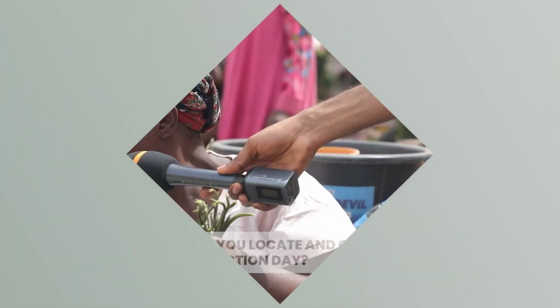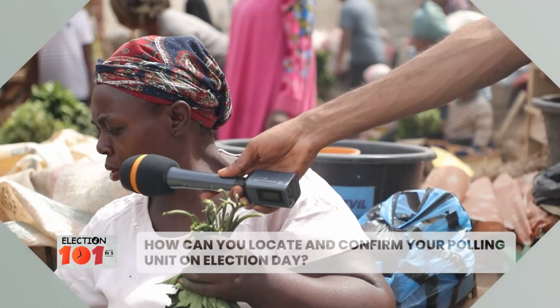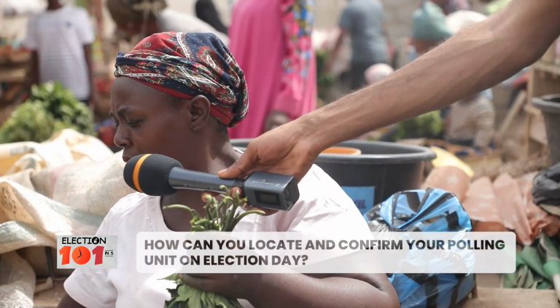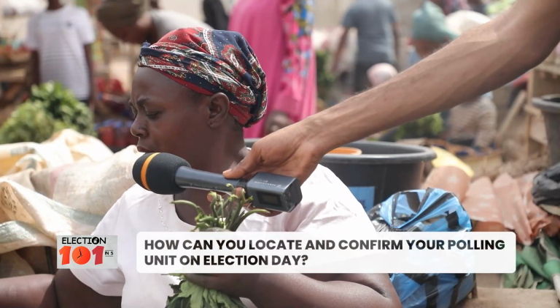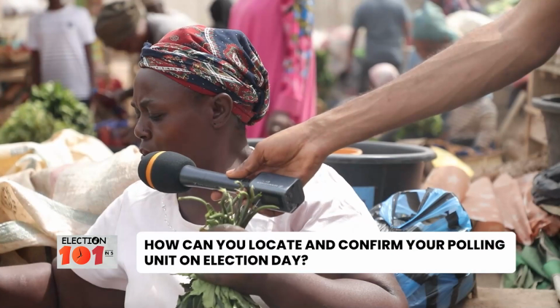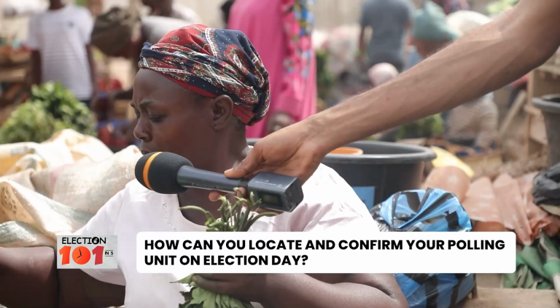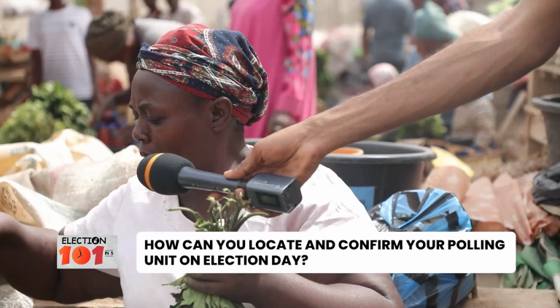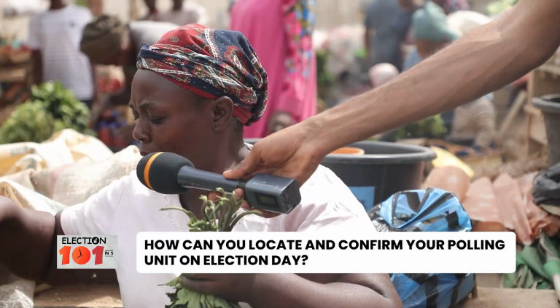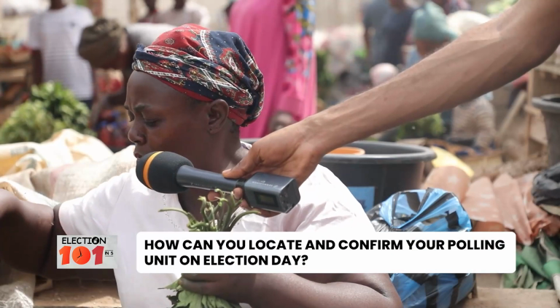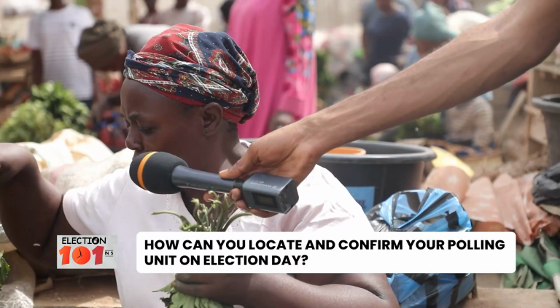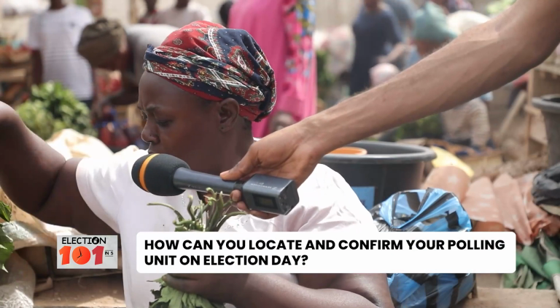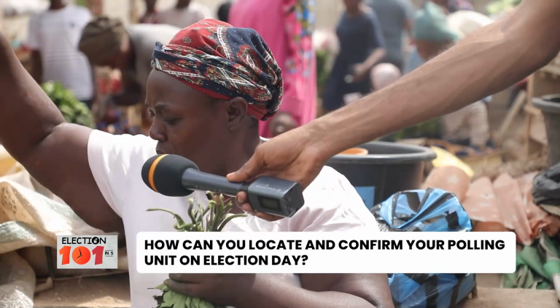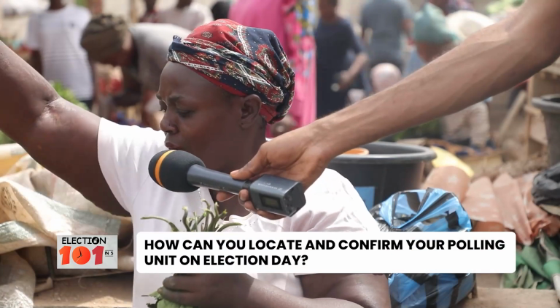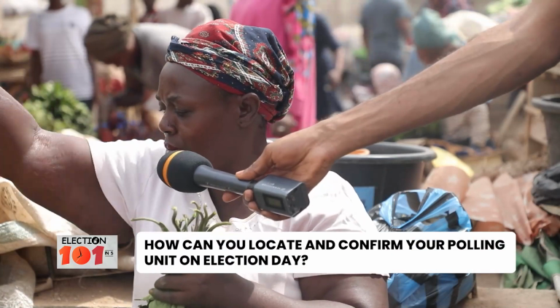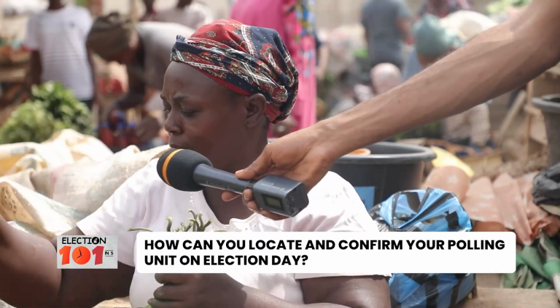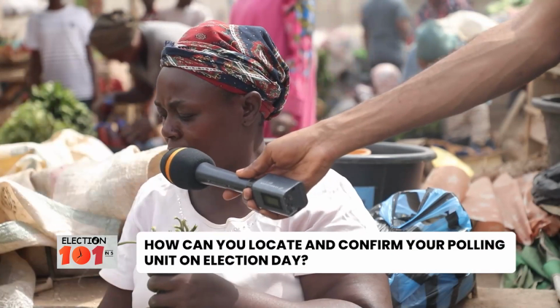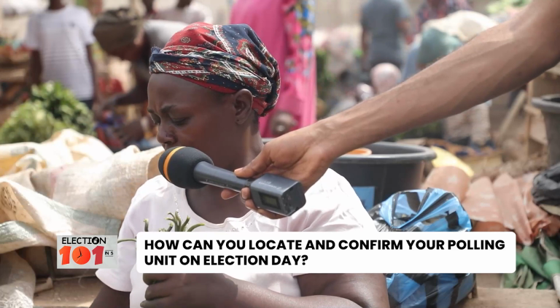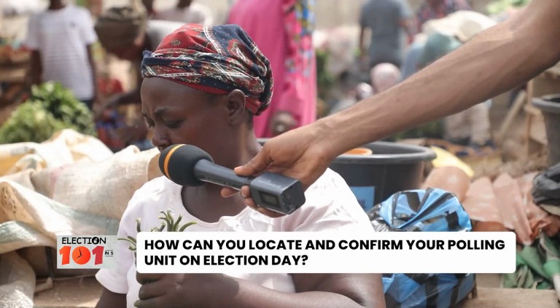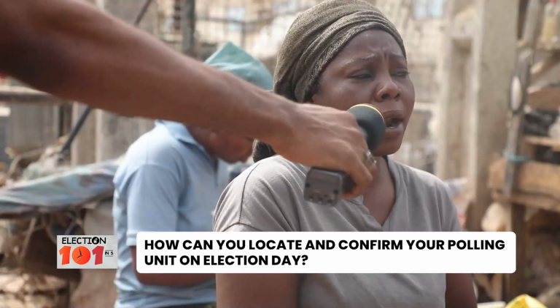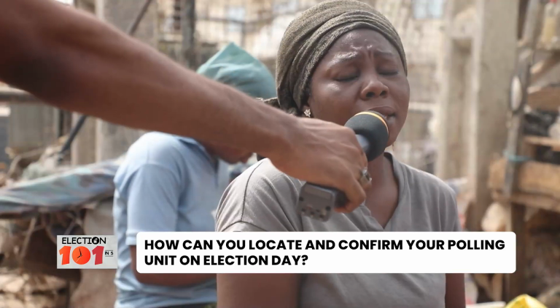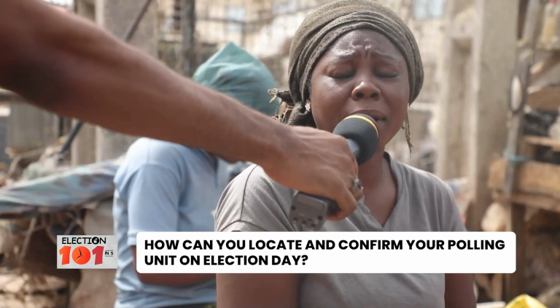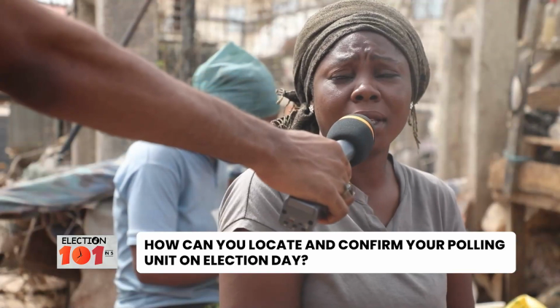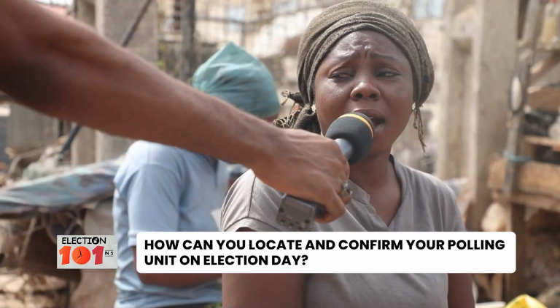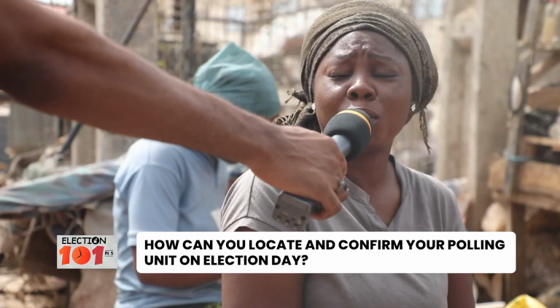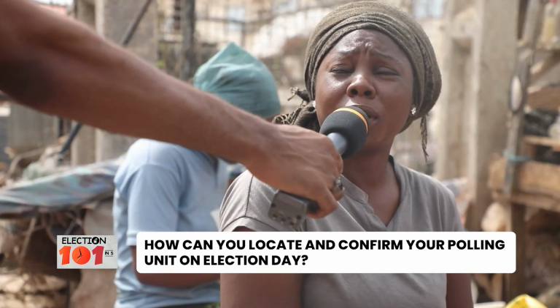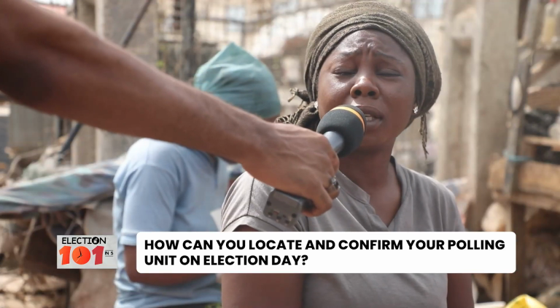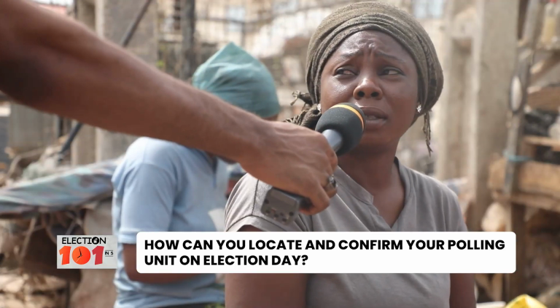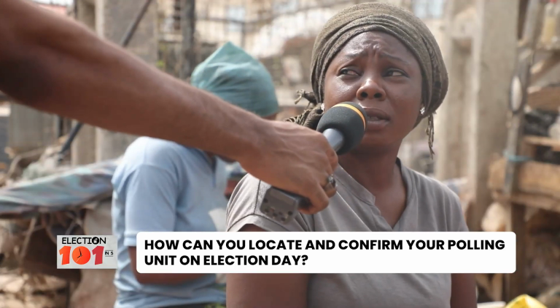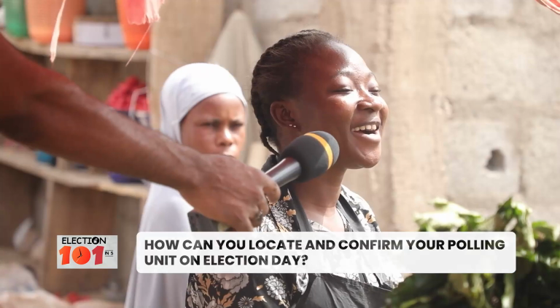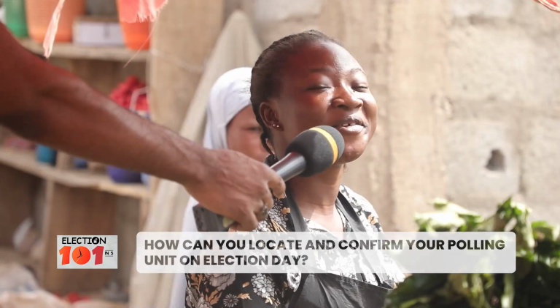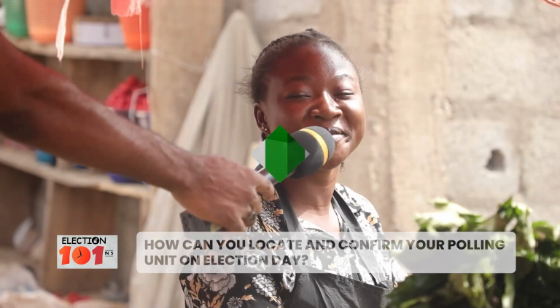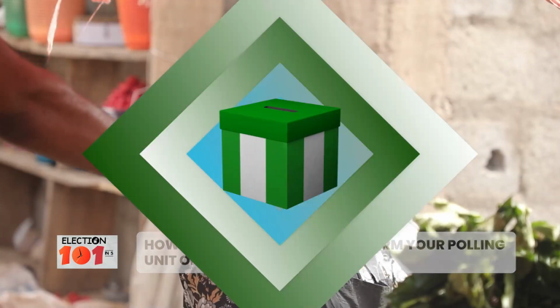I will locate it where now and I will vote the rightful person. Direct the person now to locate it. I don't know.